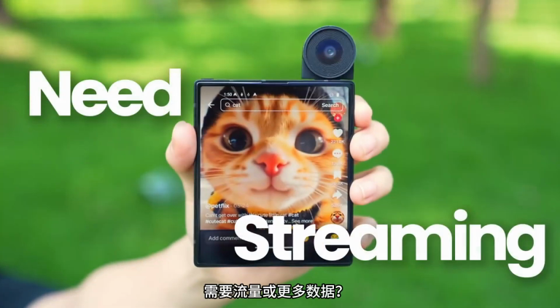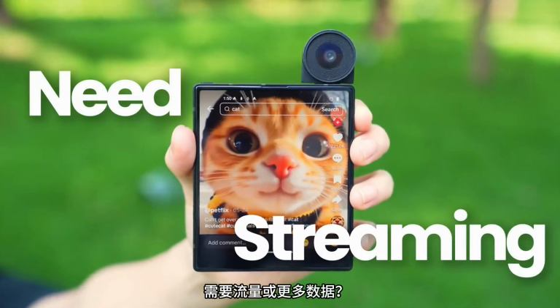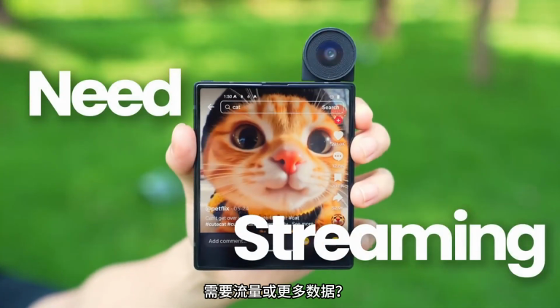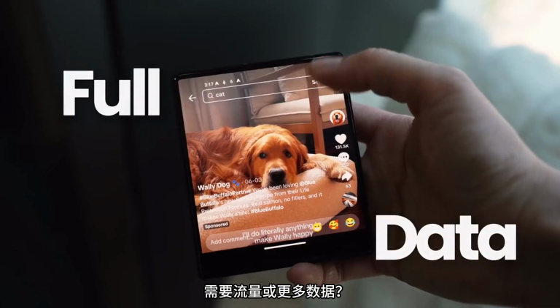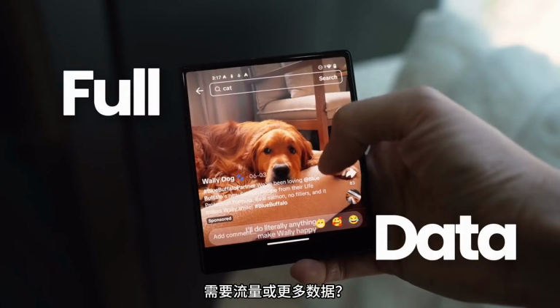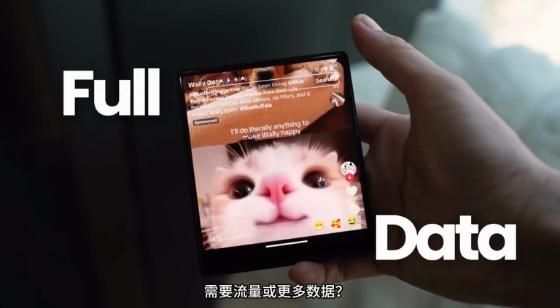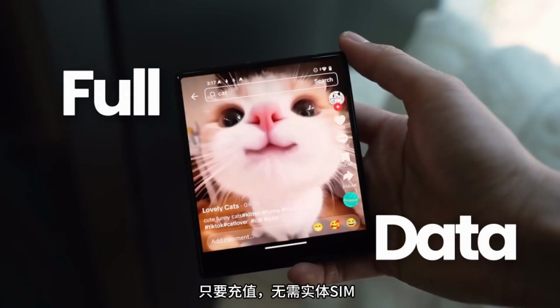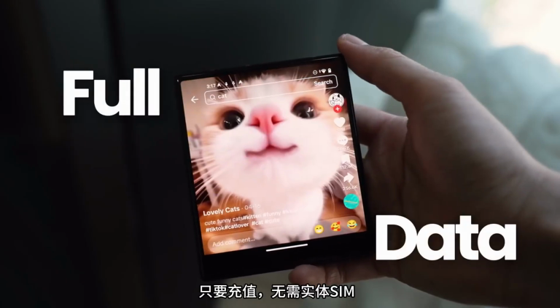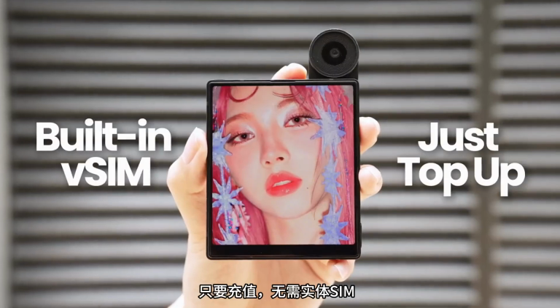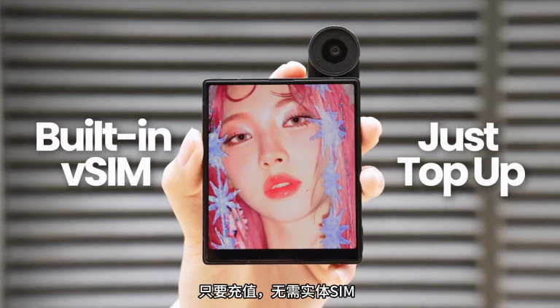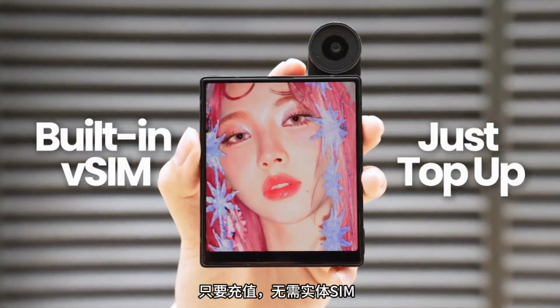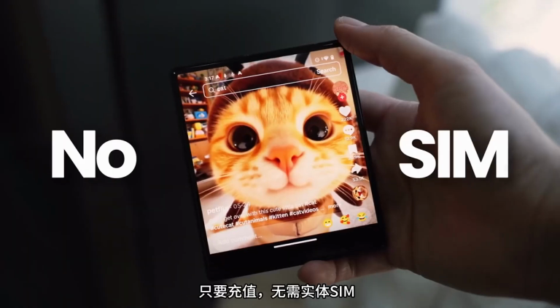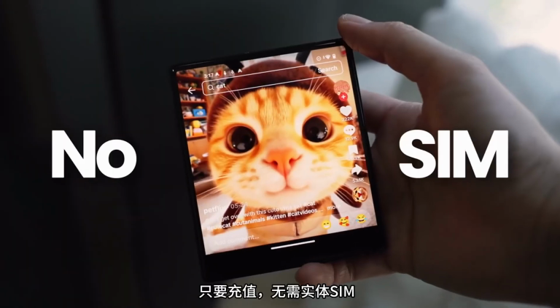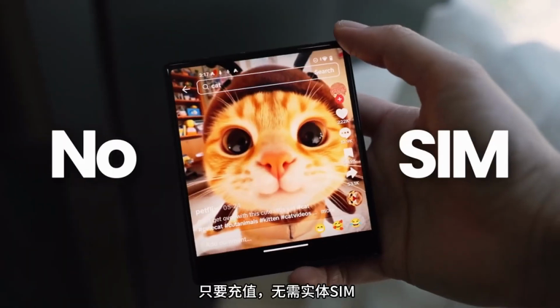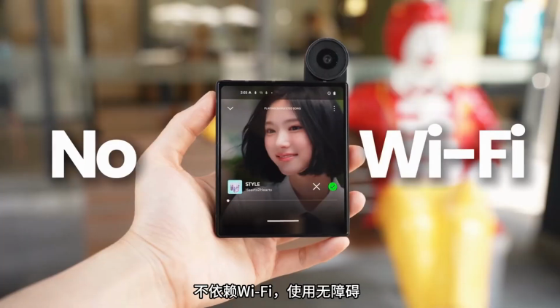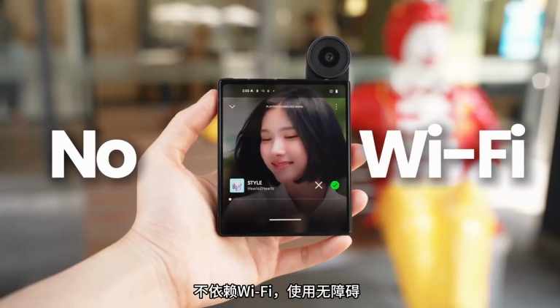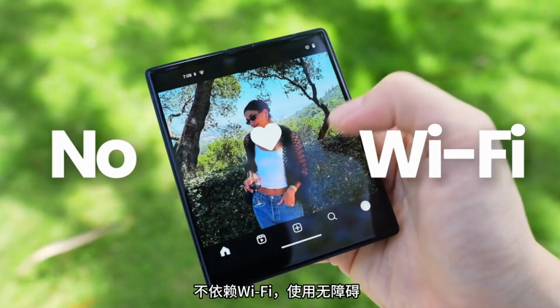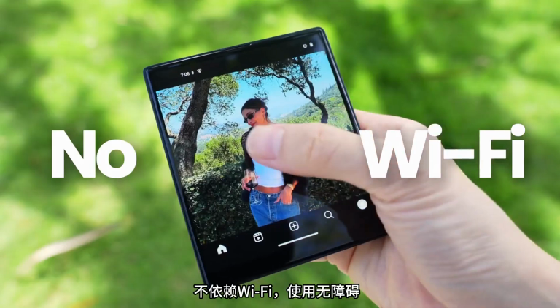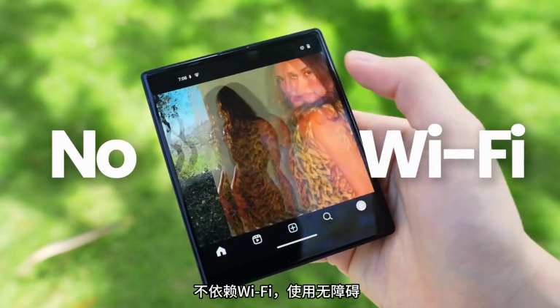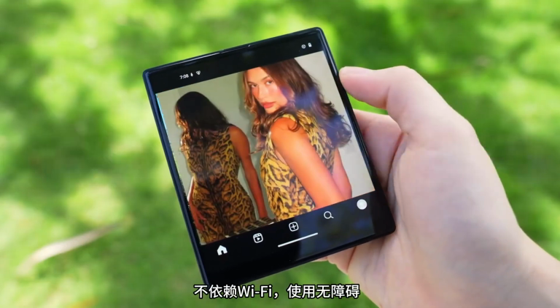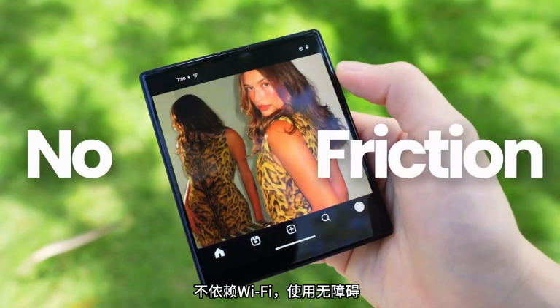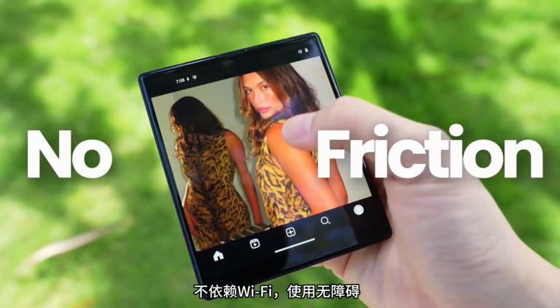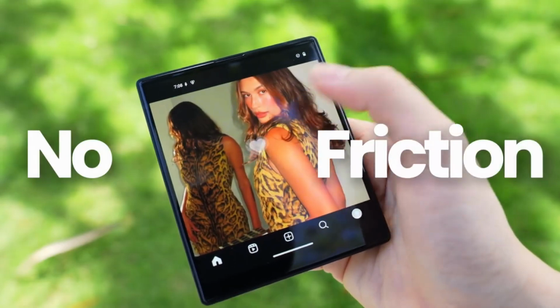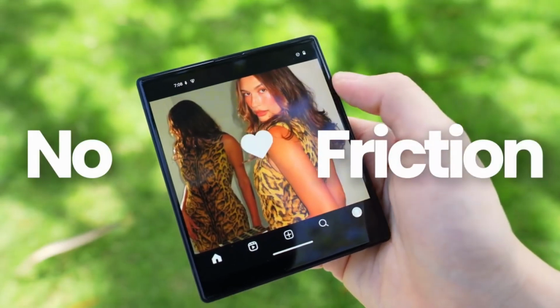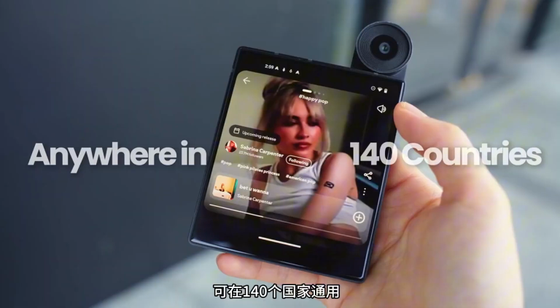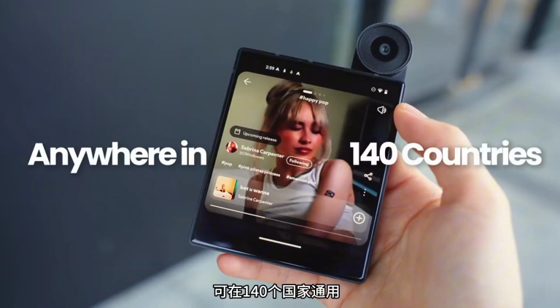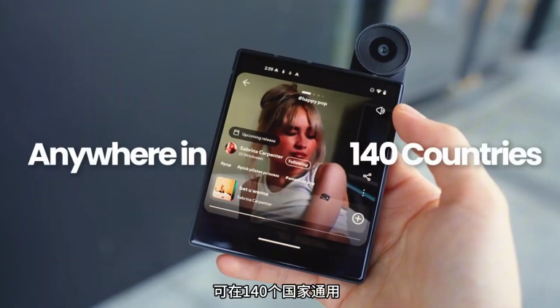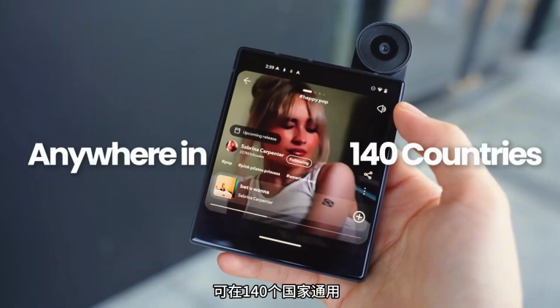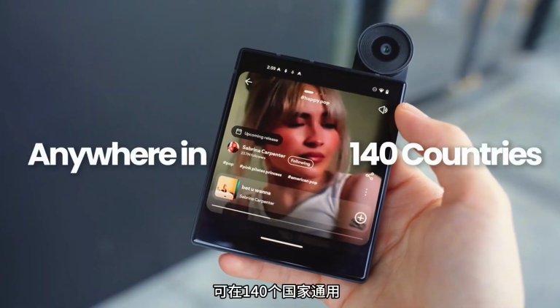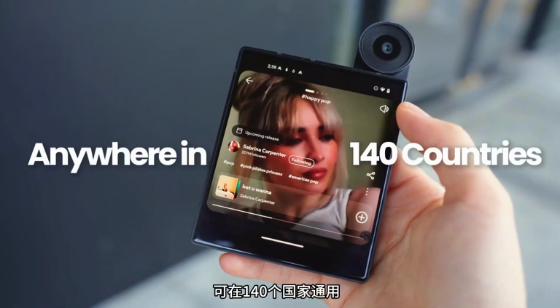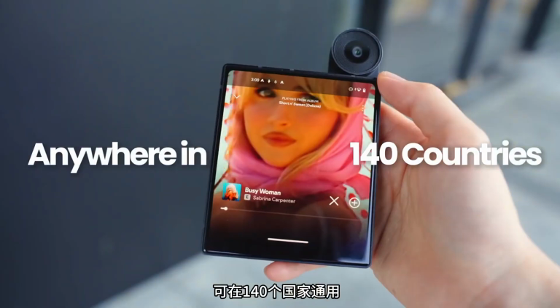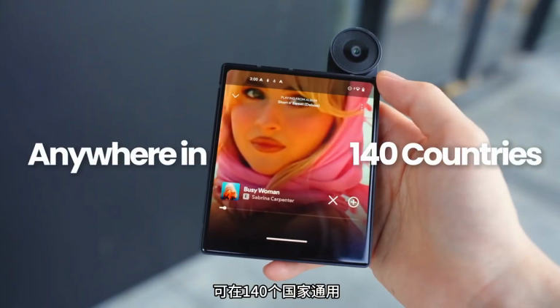Need streaming or full data? Just top up. No SIM, no Wi-Fi, no friction. Anywhere in 140 countries.